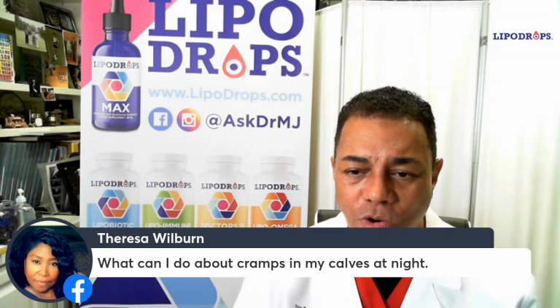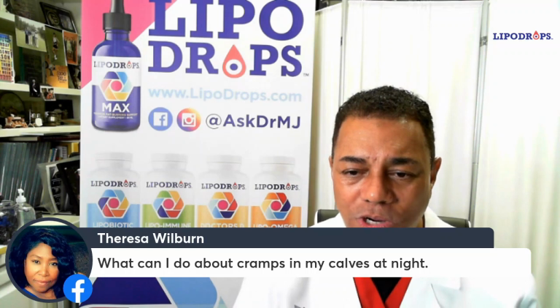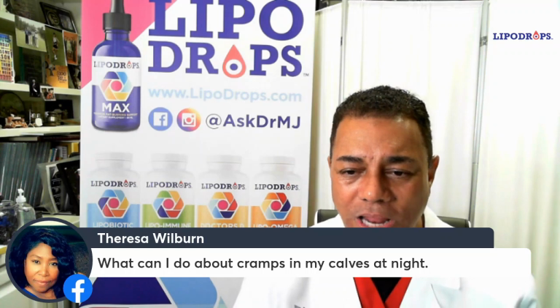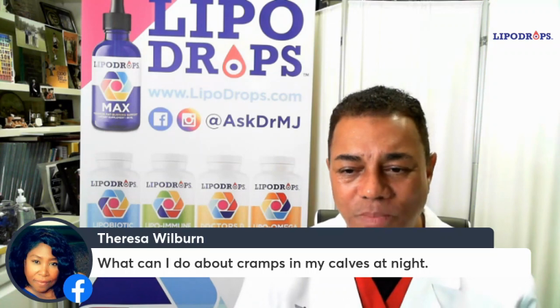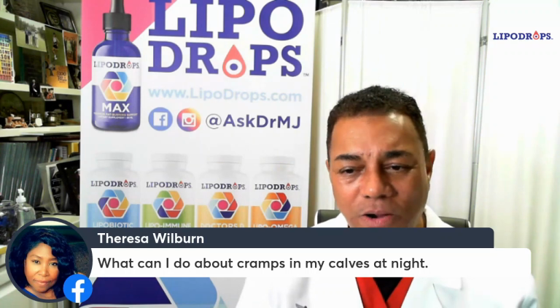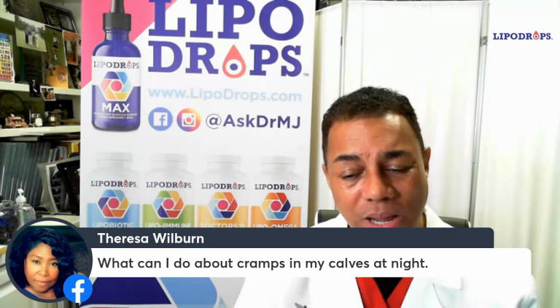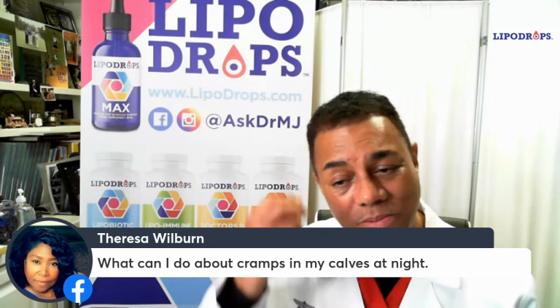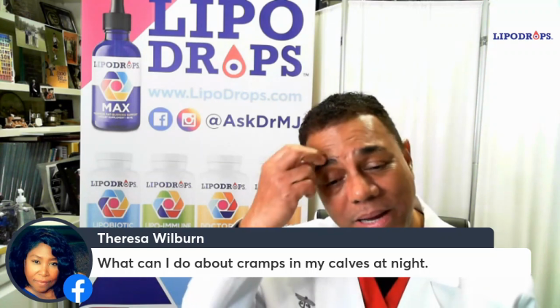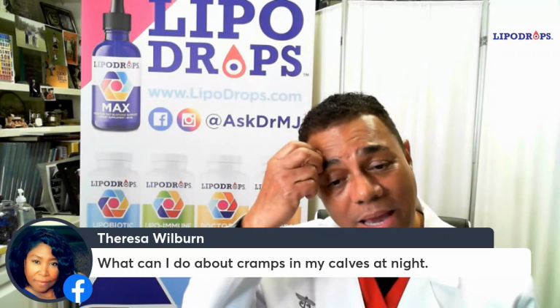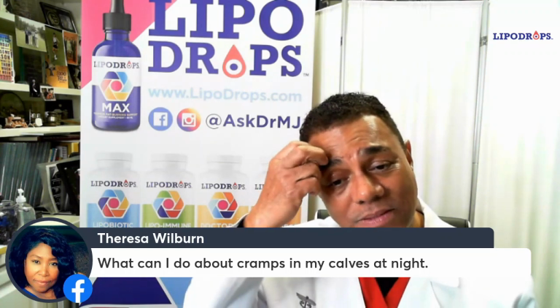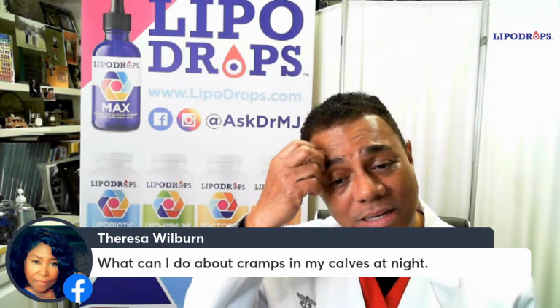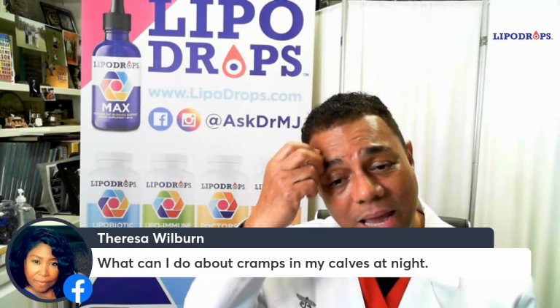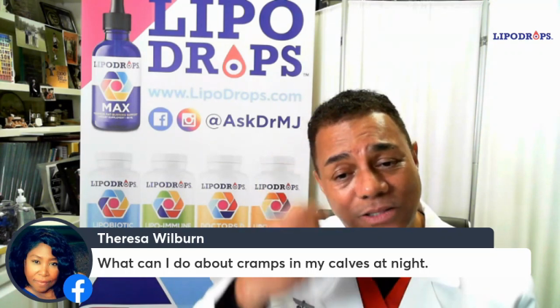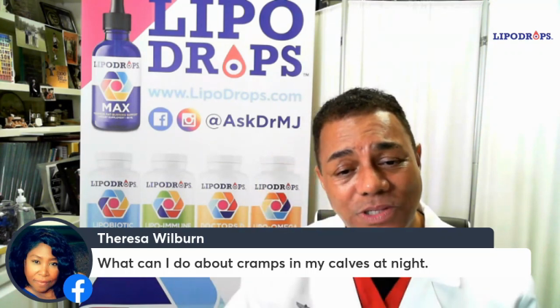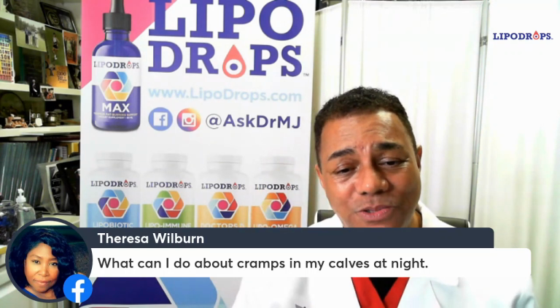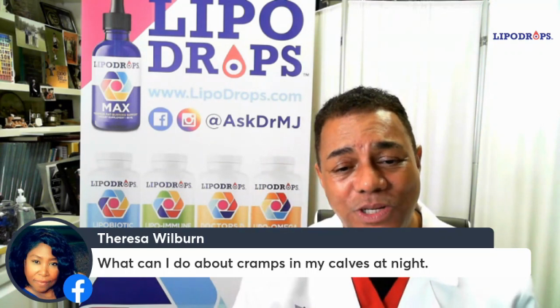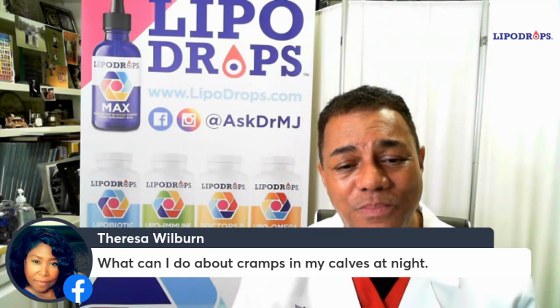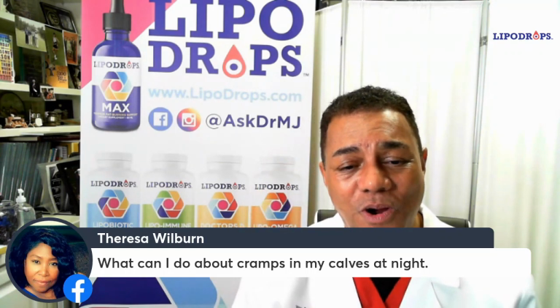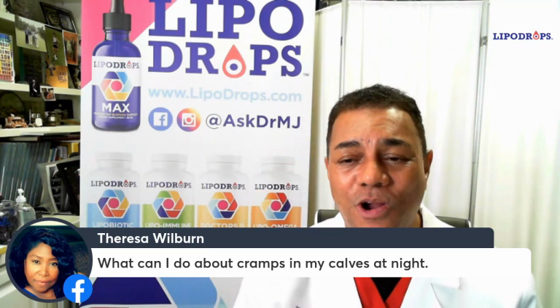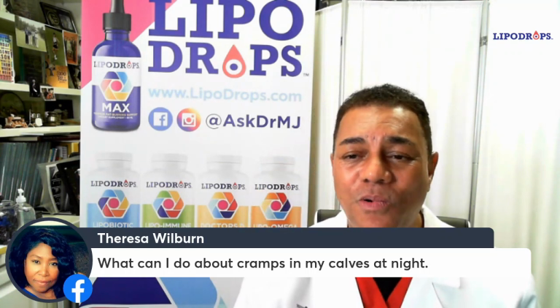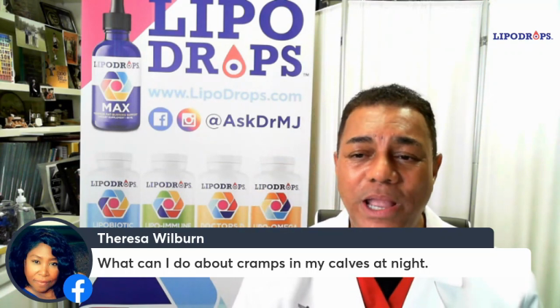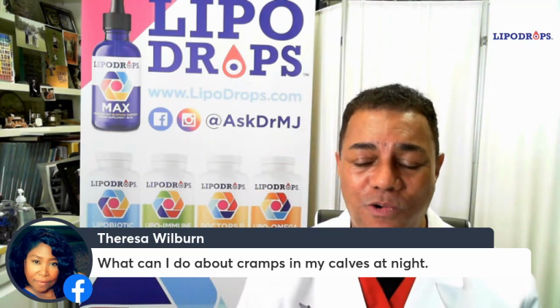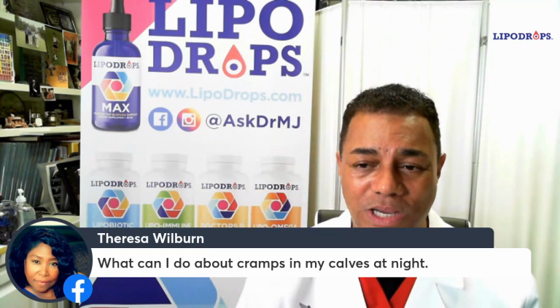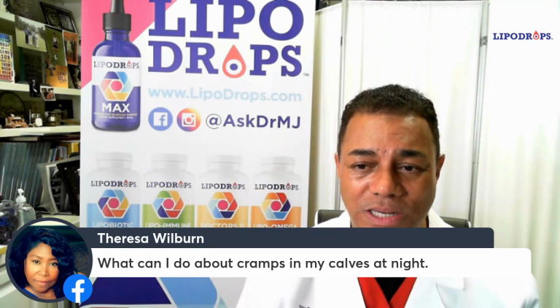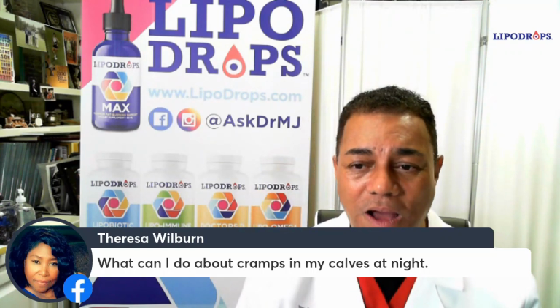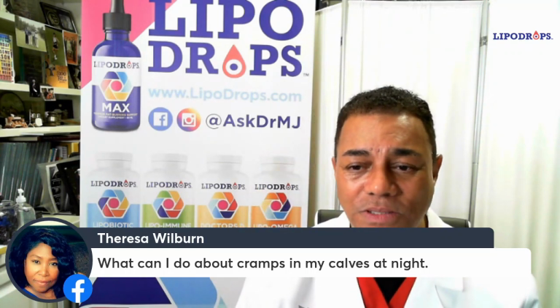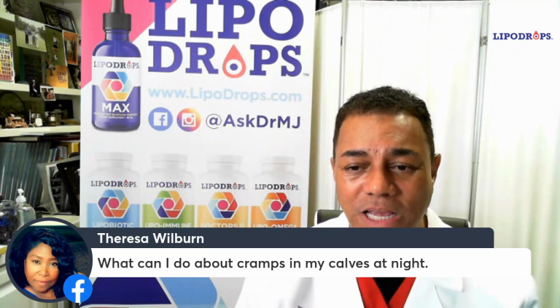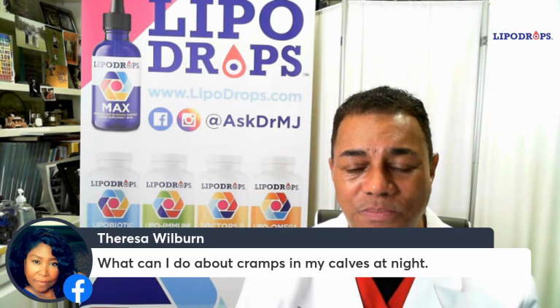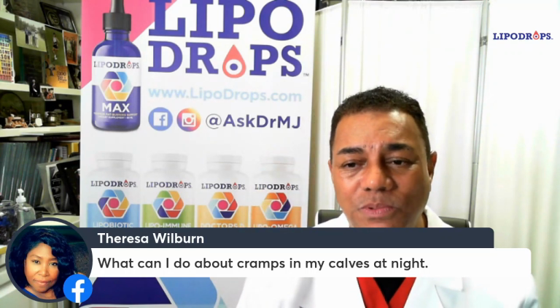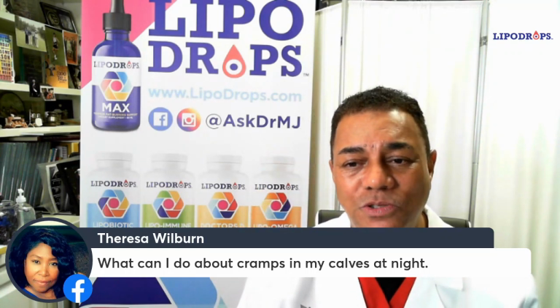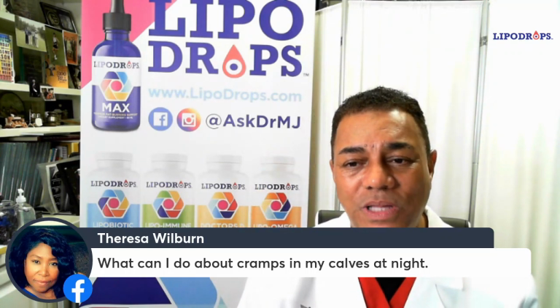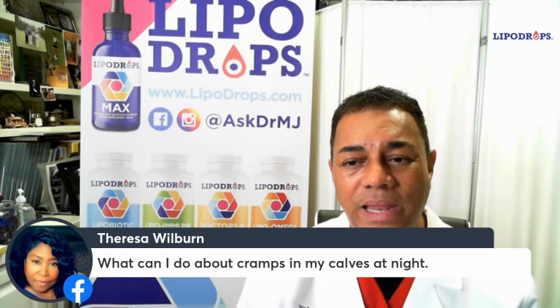What can I do about cramps in my calves at night? Teresa Wilborn, great question. Oftentimes people do that.